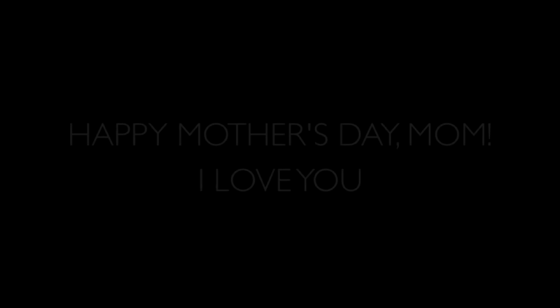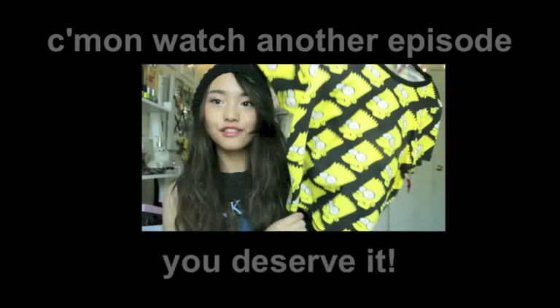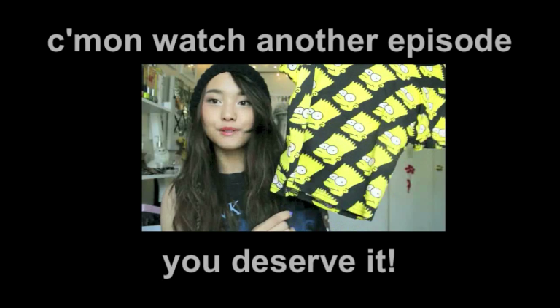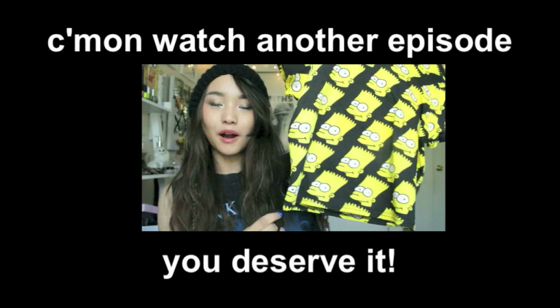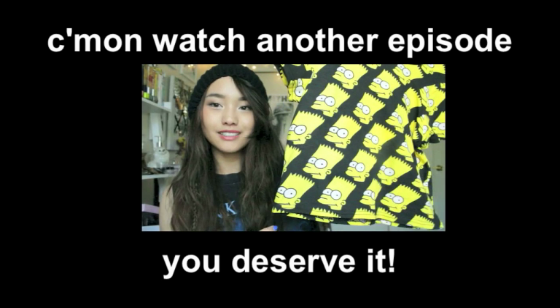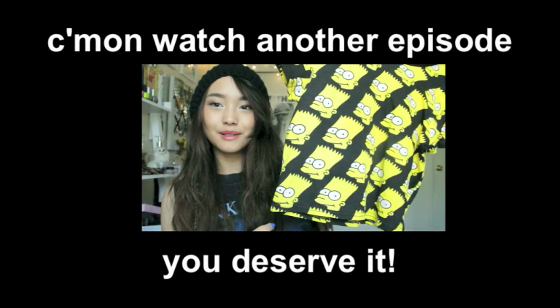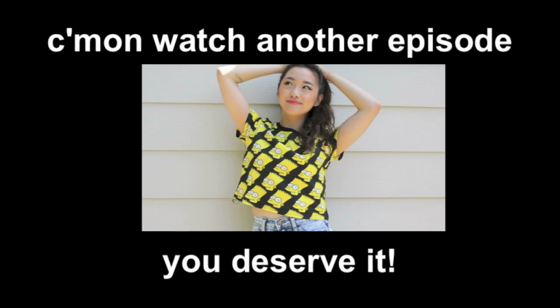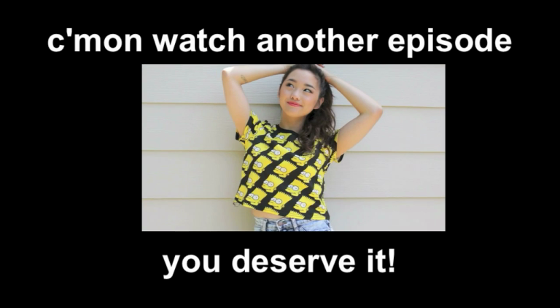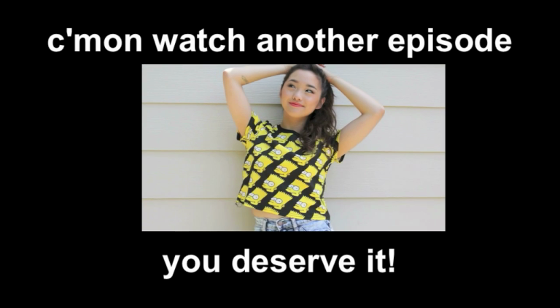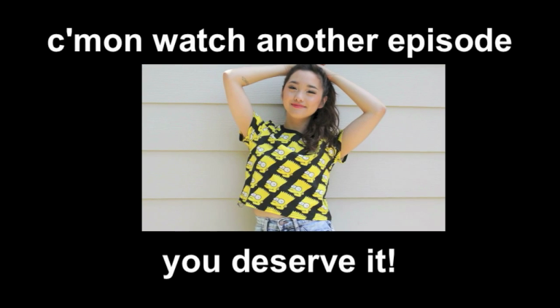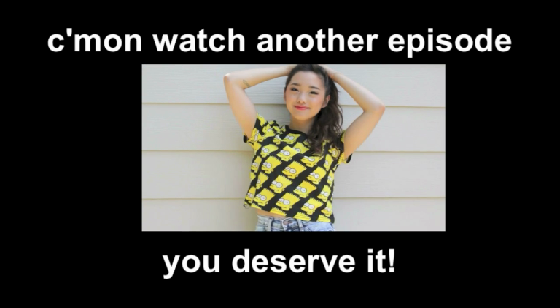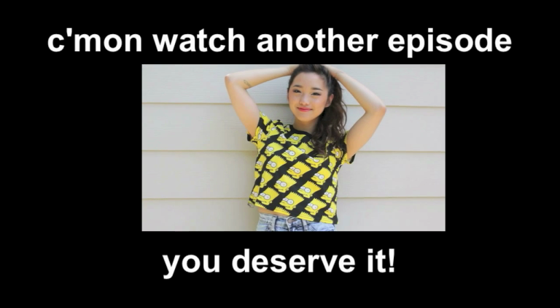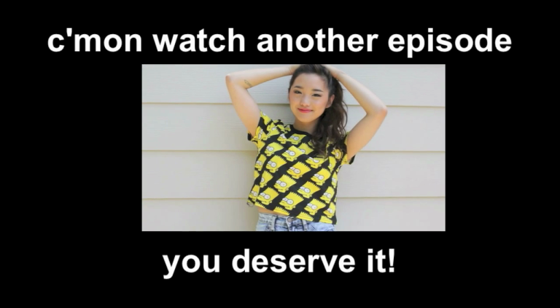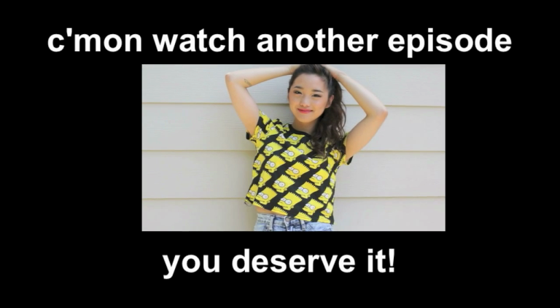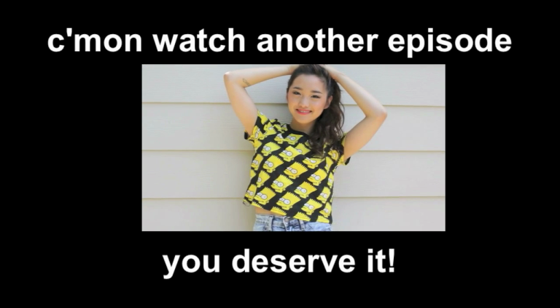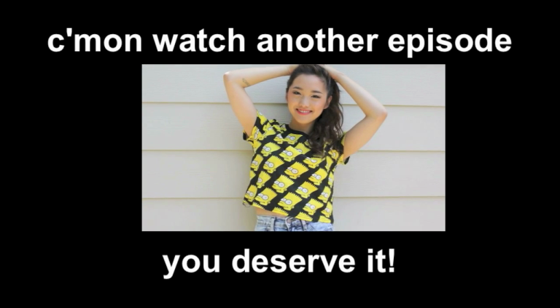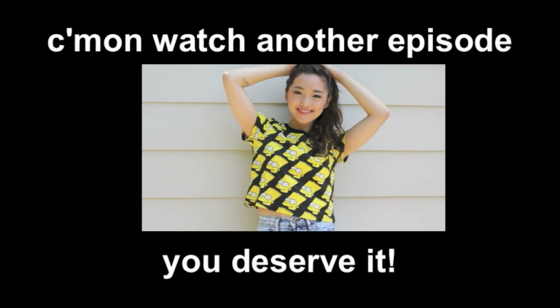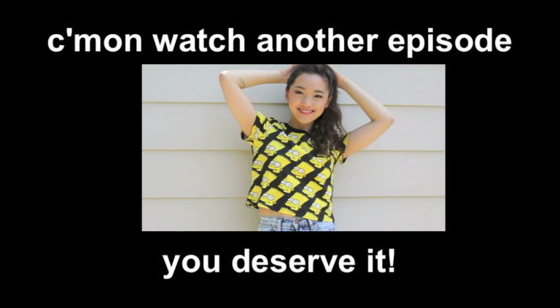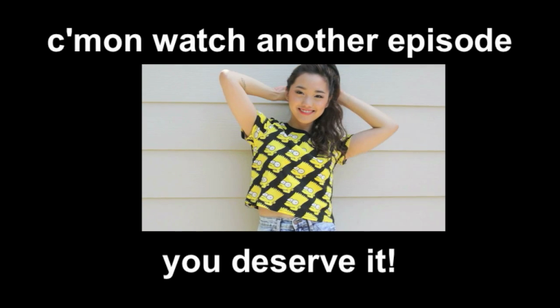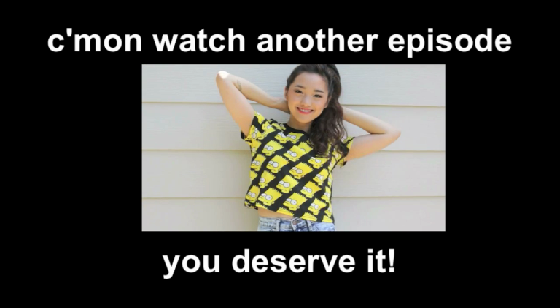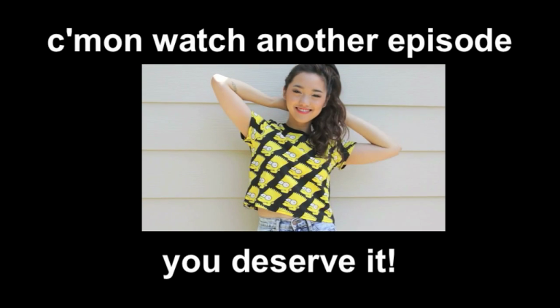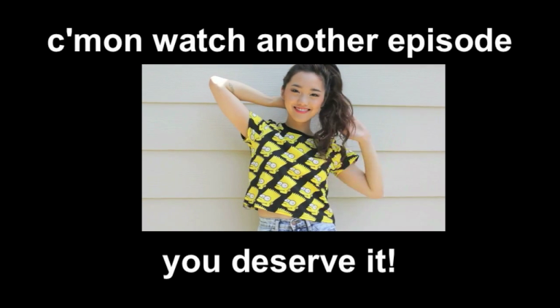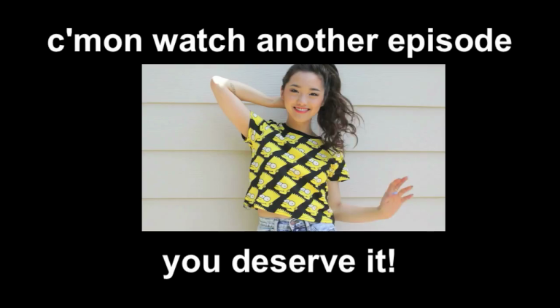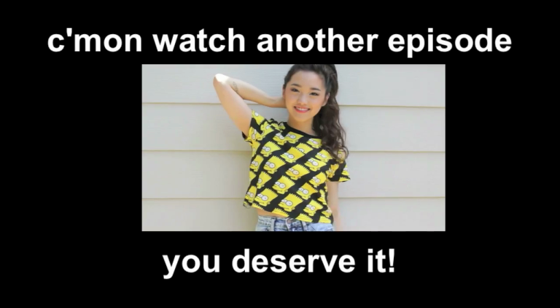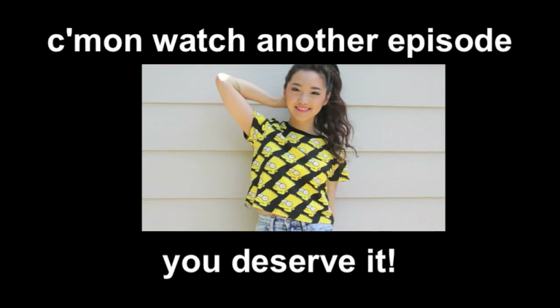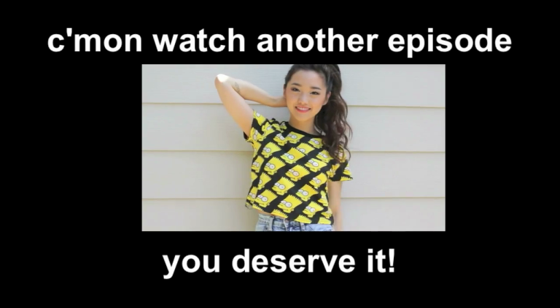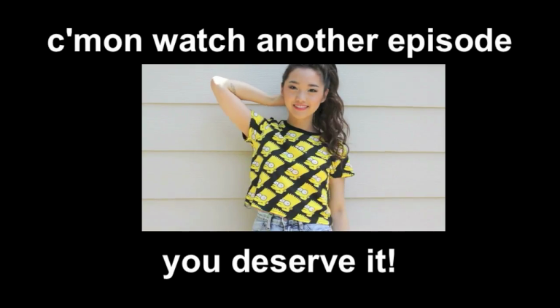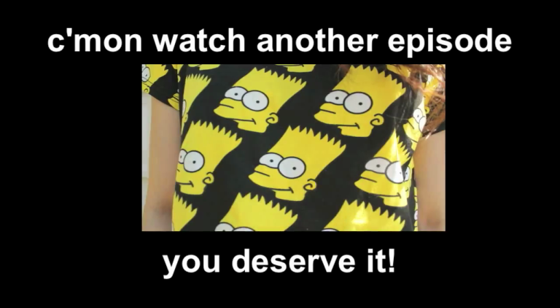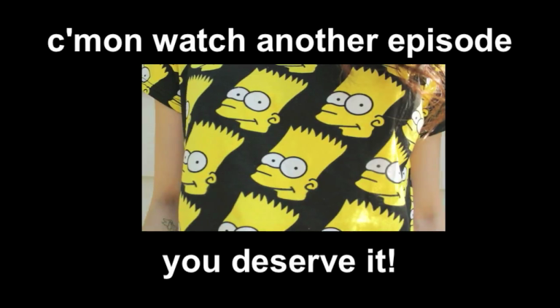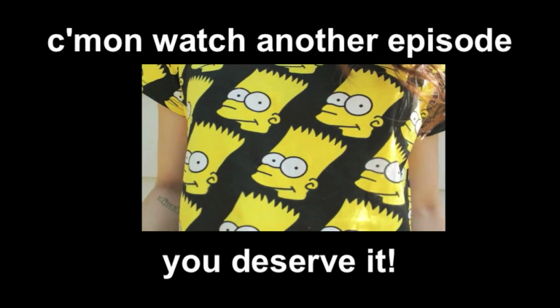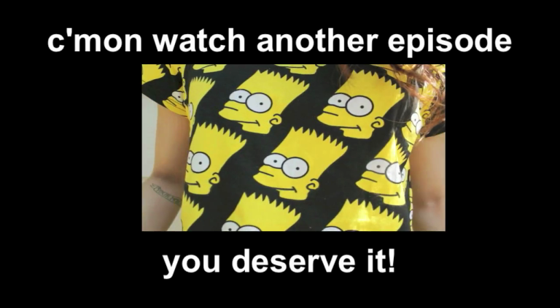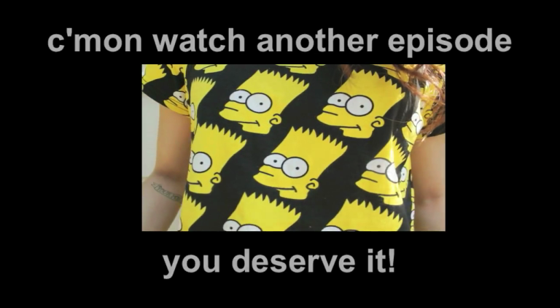This Bart Simpson crop top is a total ripoff of the Jeremy Scott collection, but whatever.